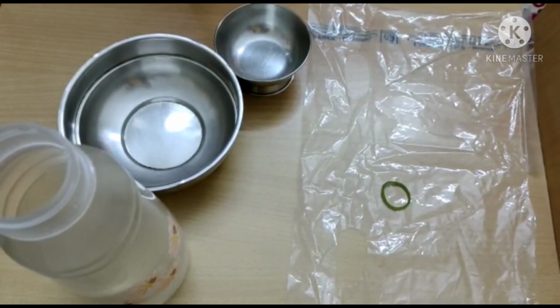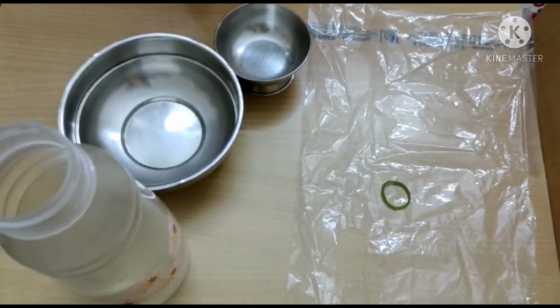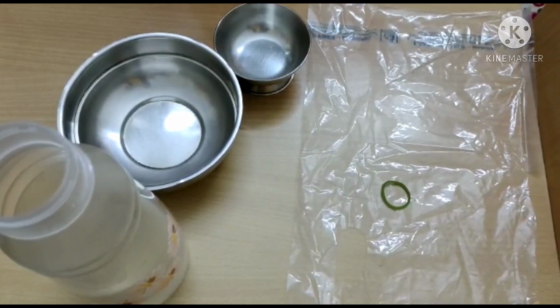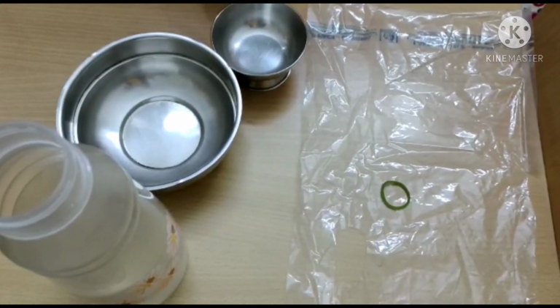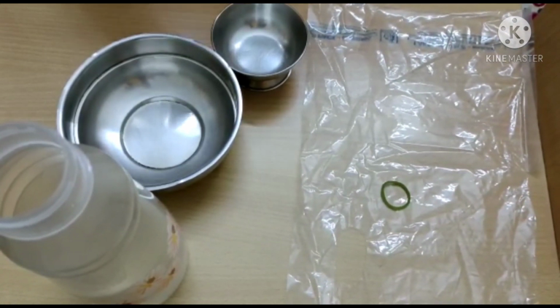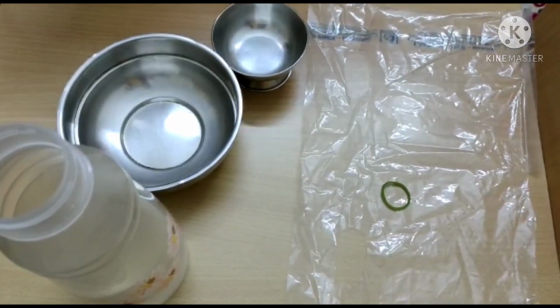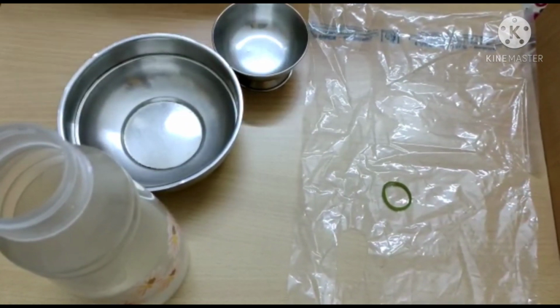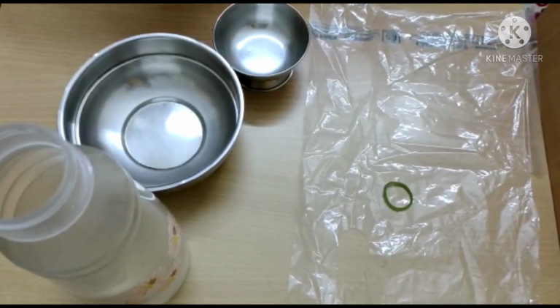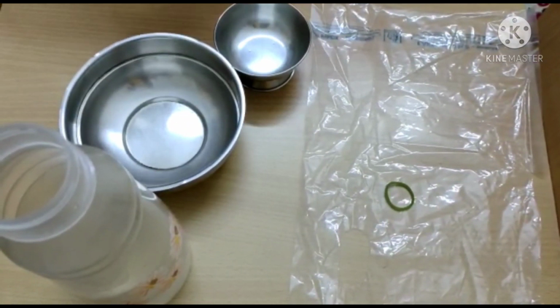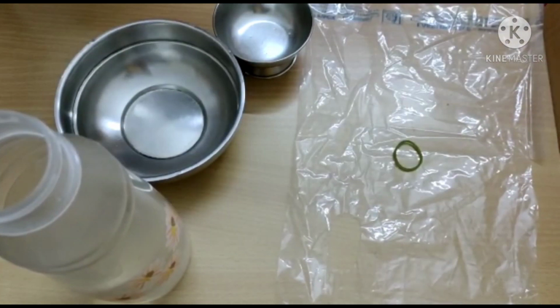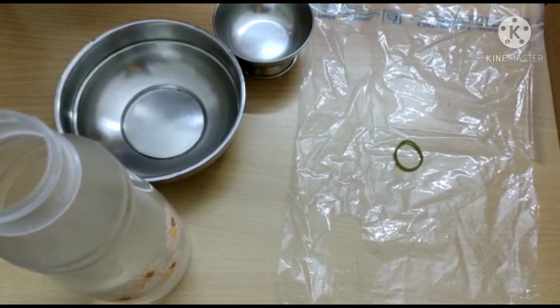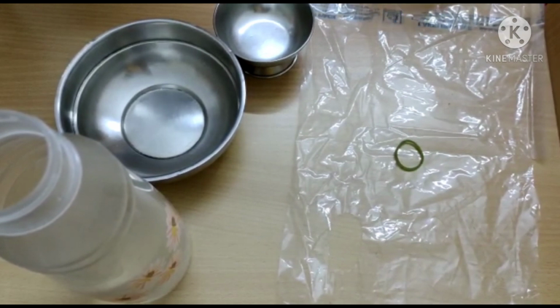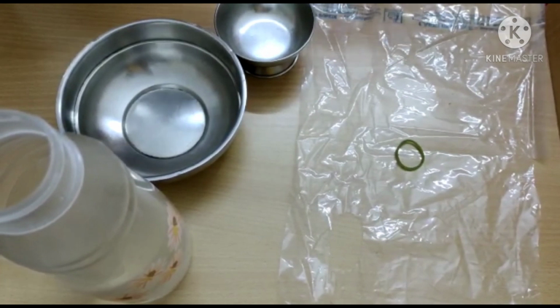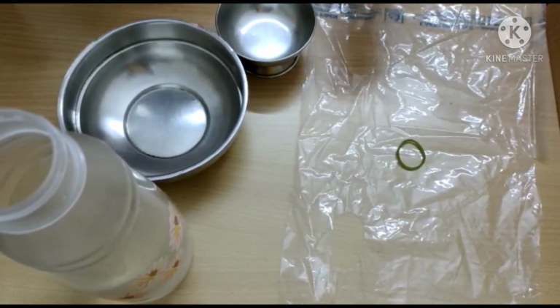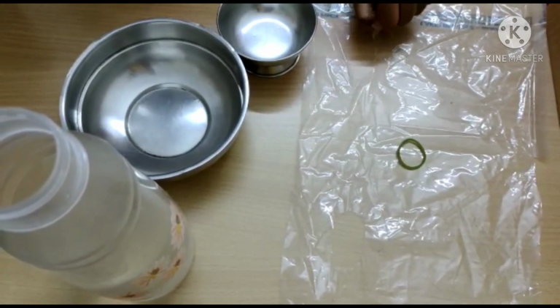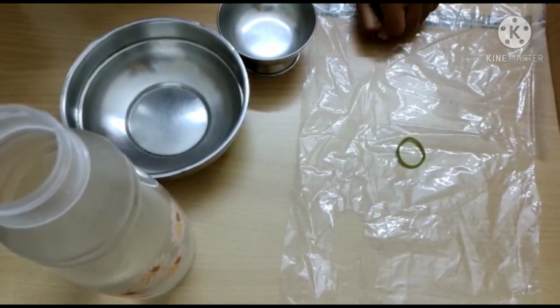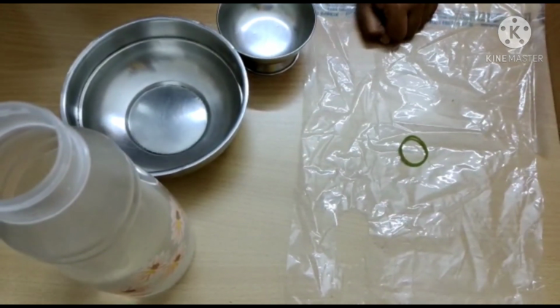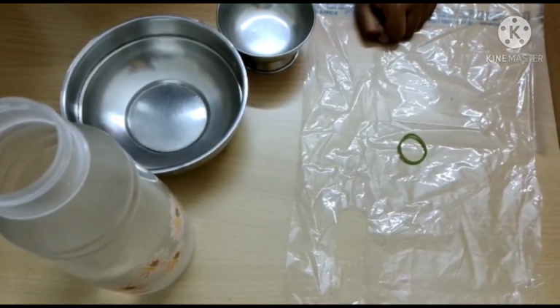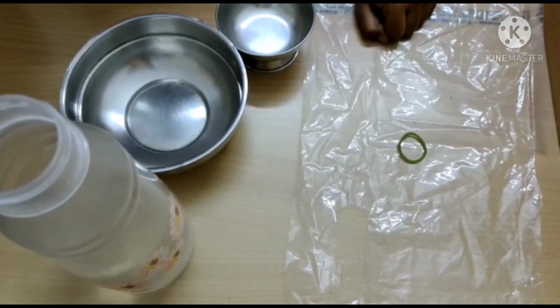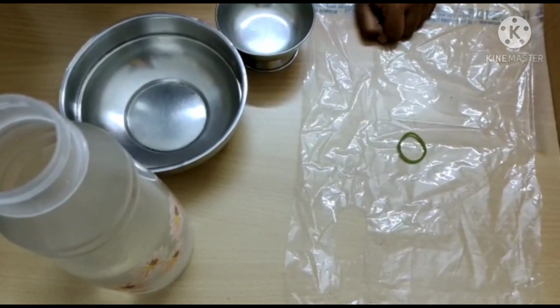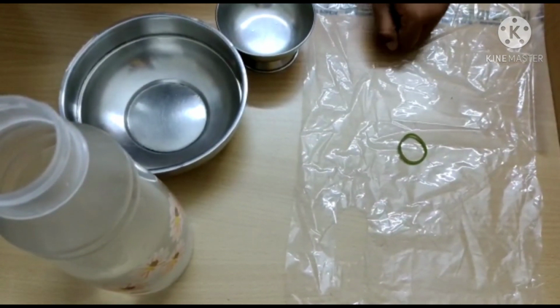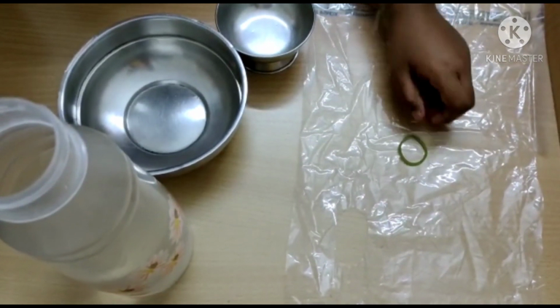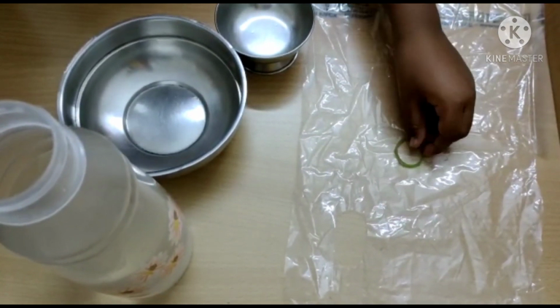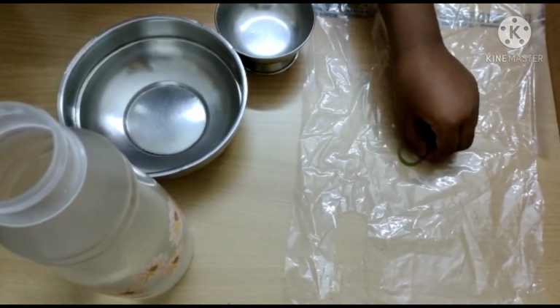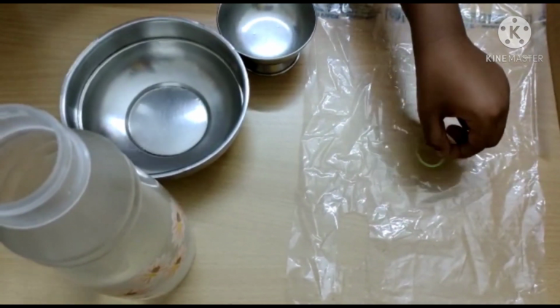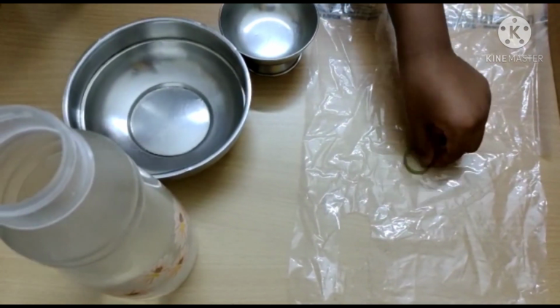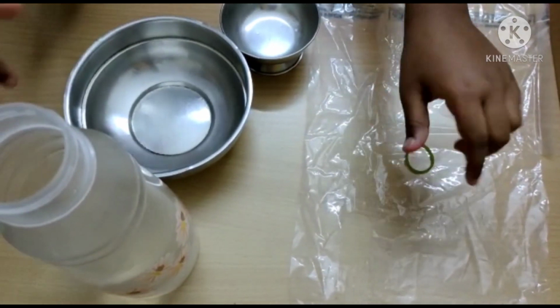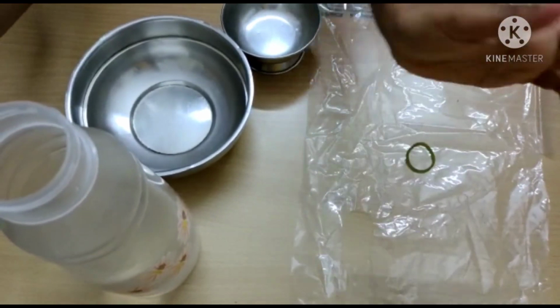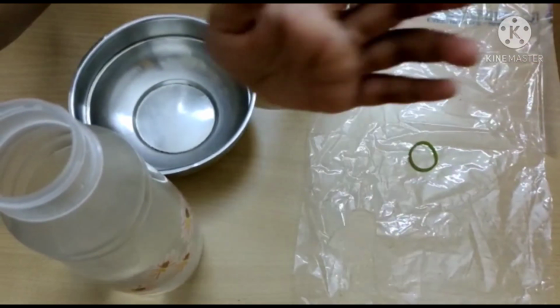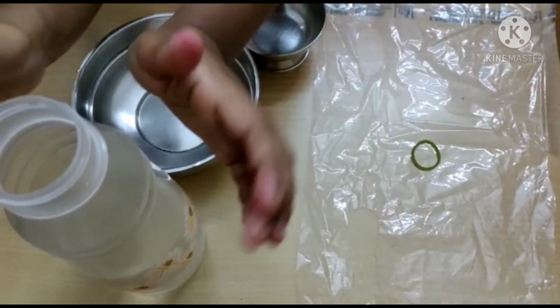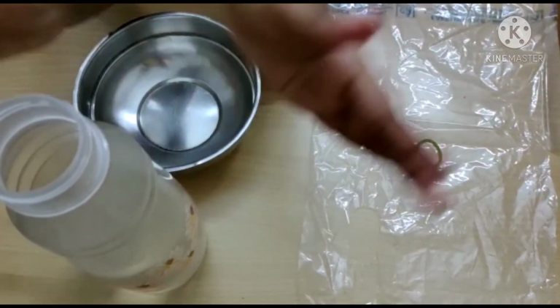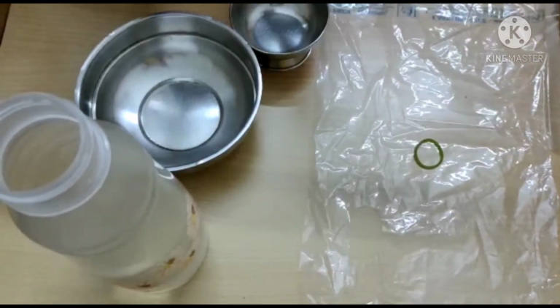a small bowl or a cup, a transparent plastic sheet, a rubber band and water.